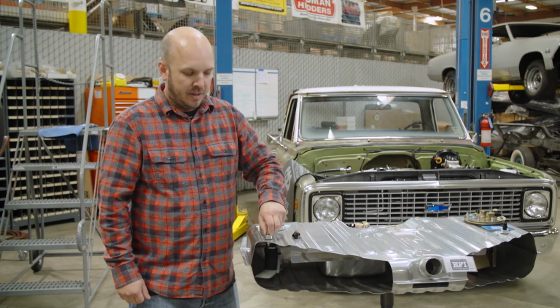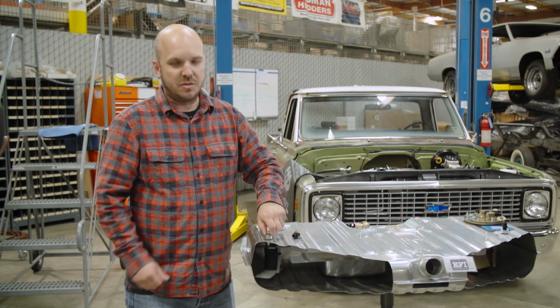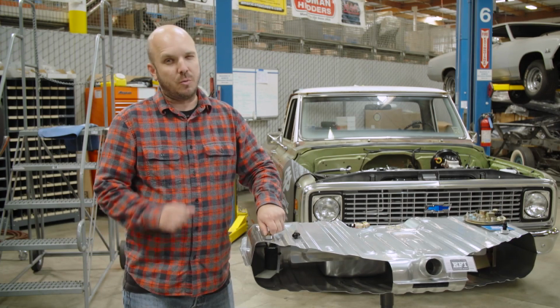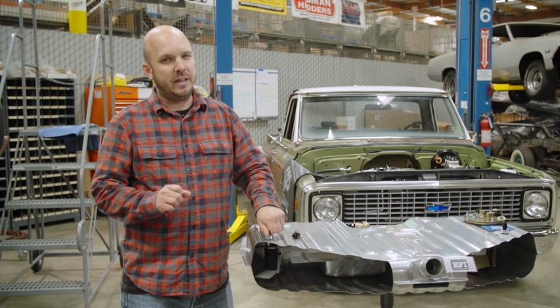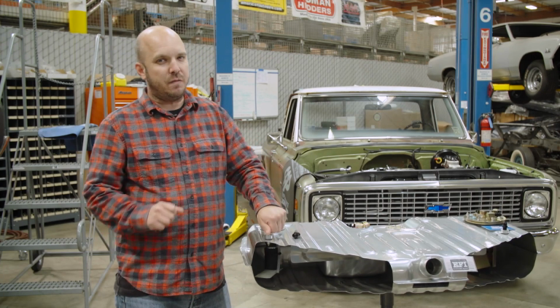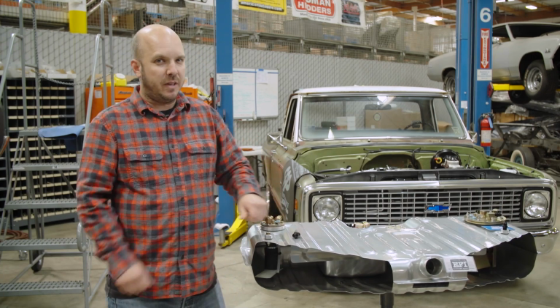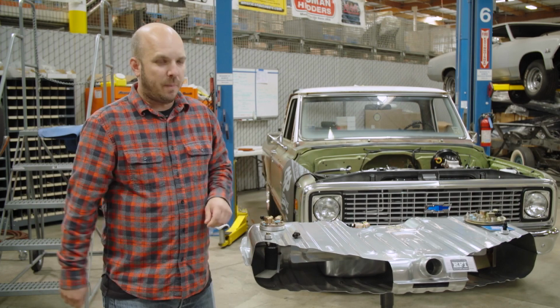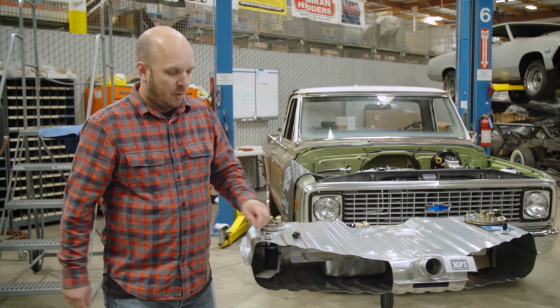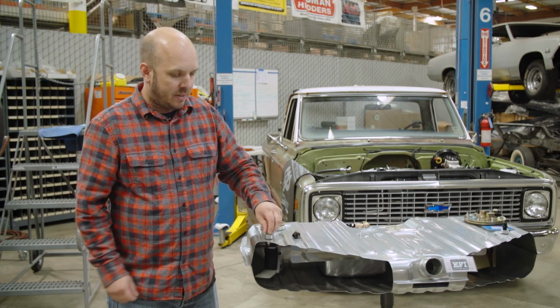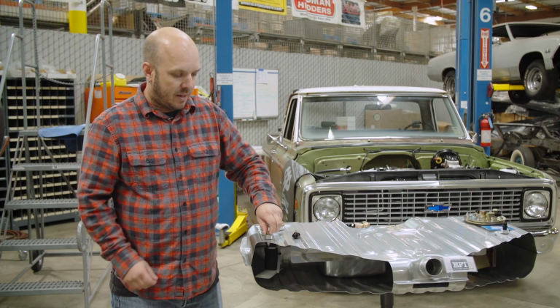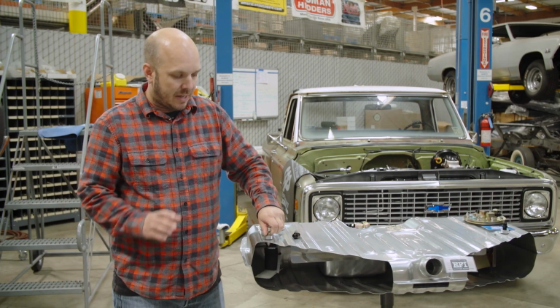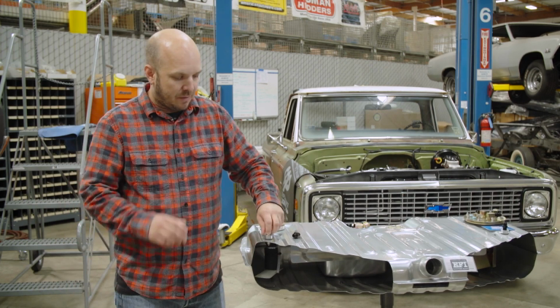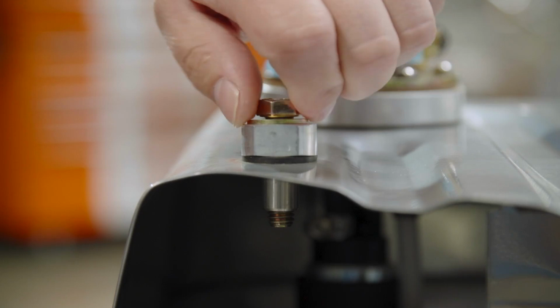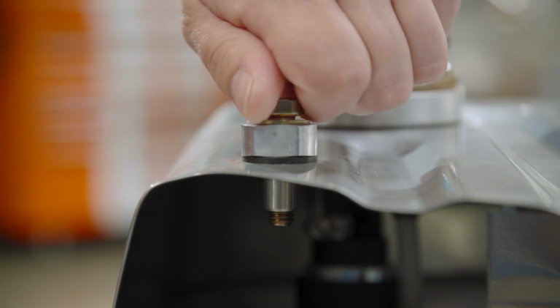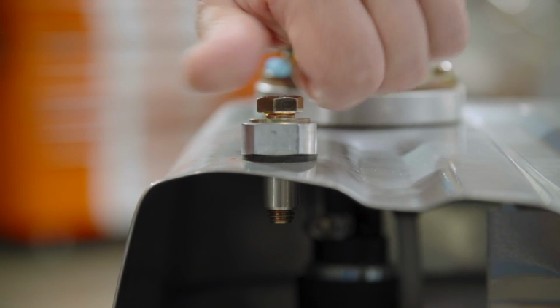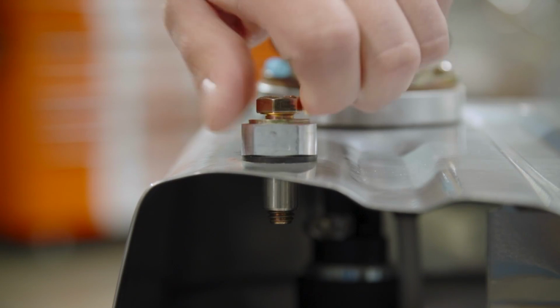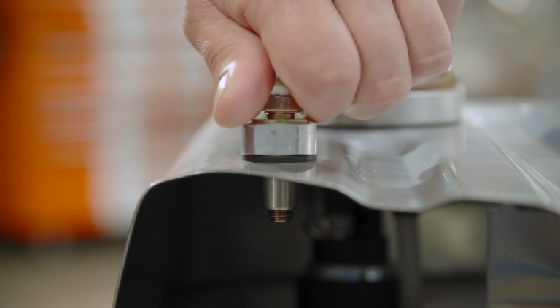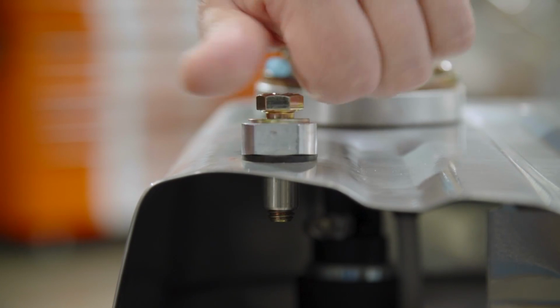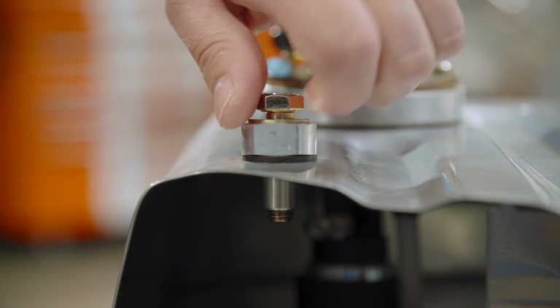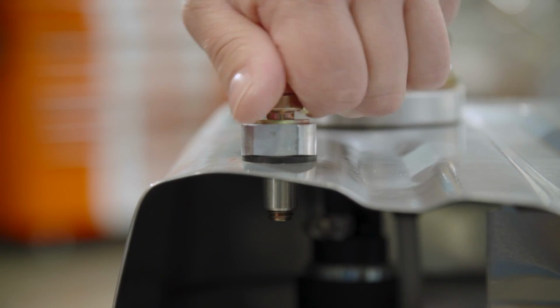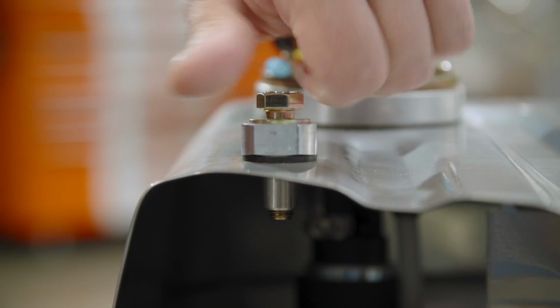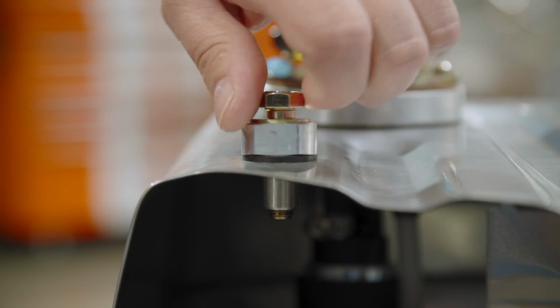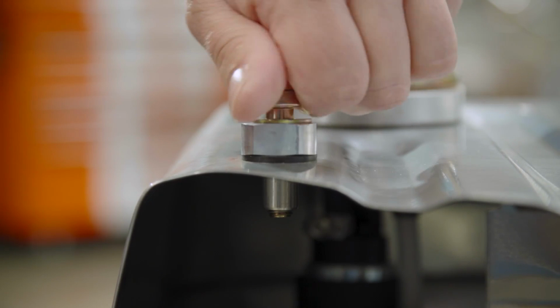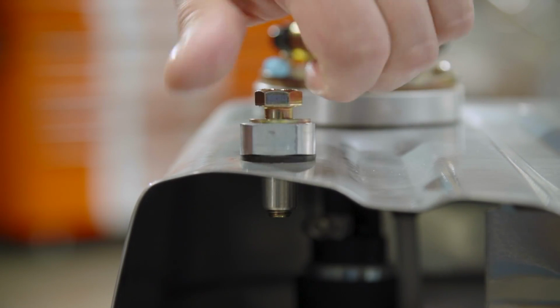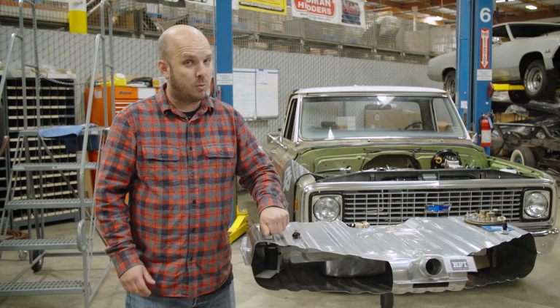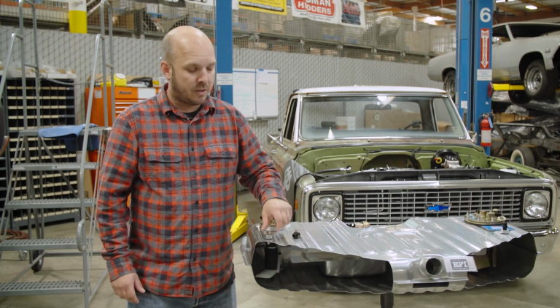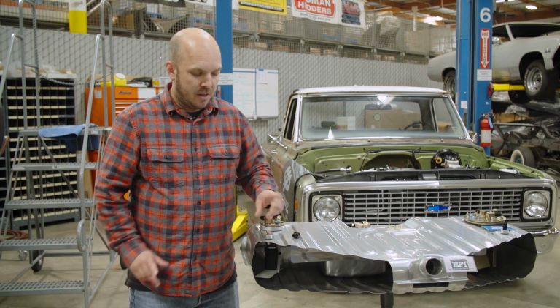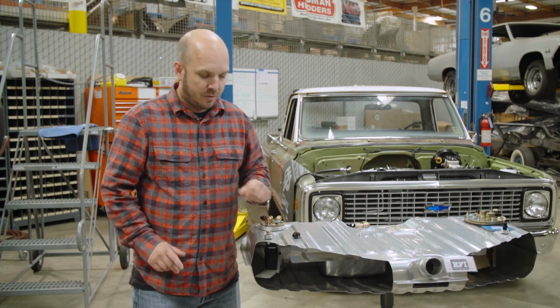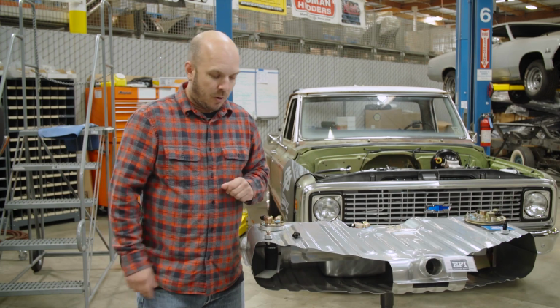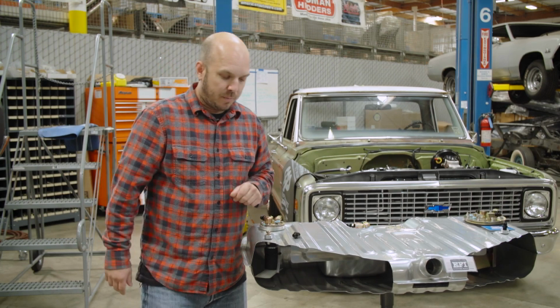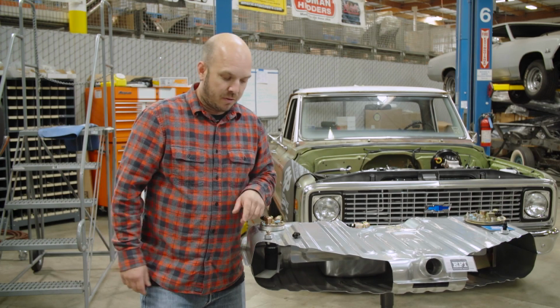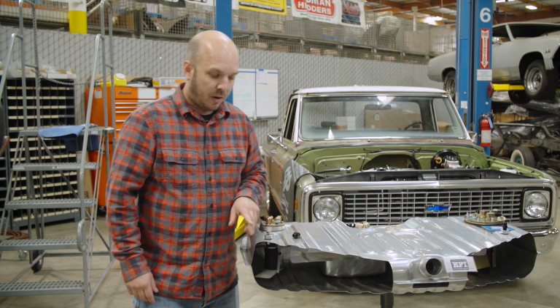This is a really neat fitting. When Danny first showed it to me, I was really impressed and I wasn't sure how it worked, so he walked me through it.